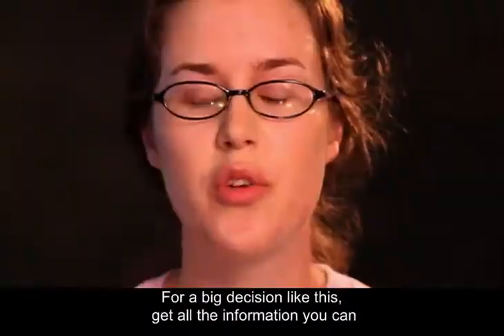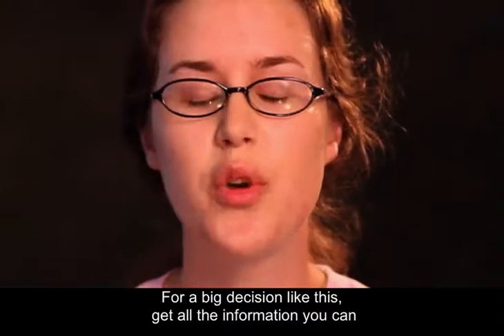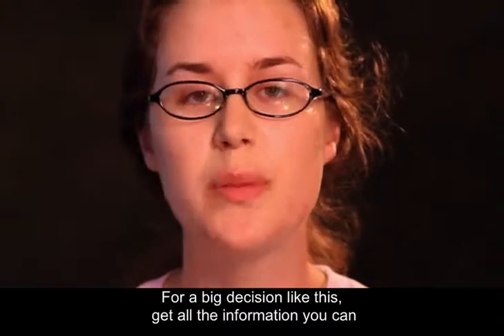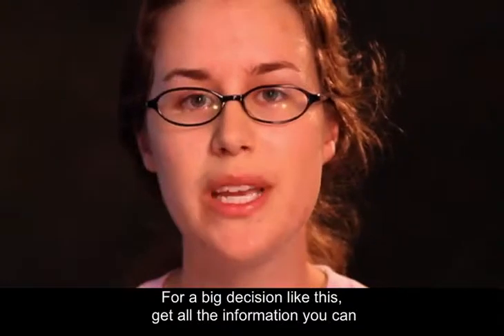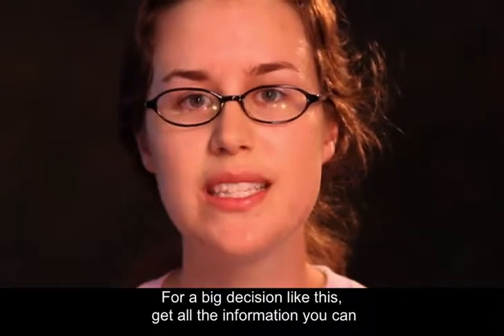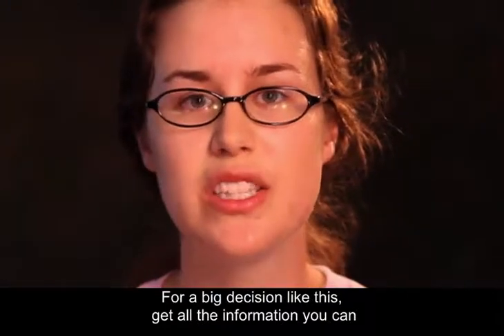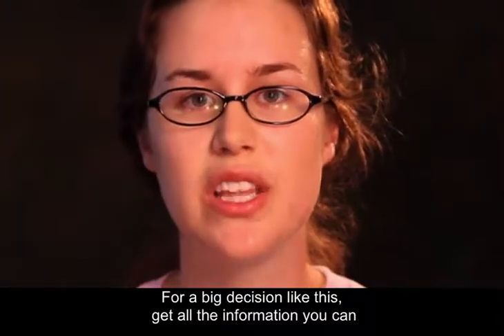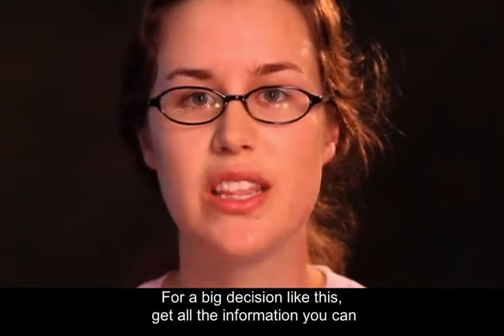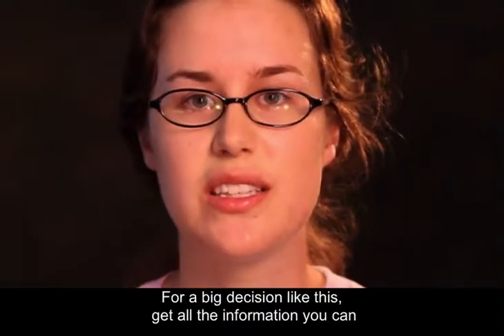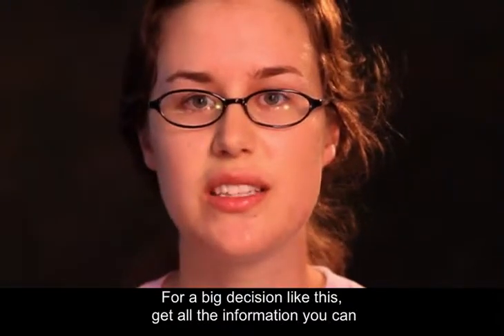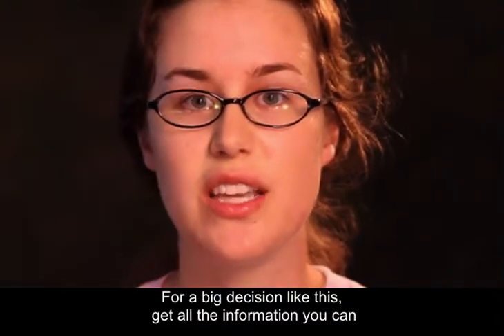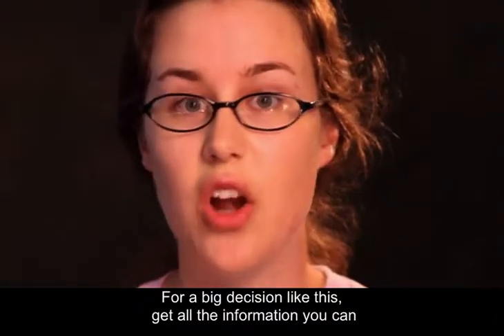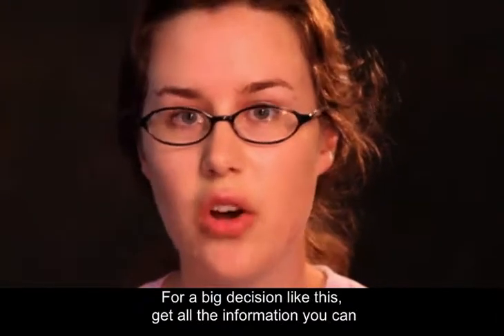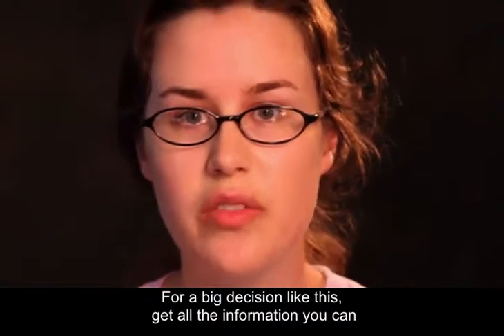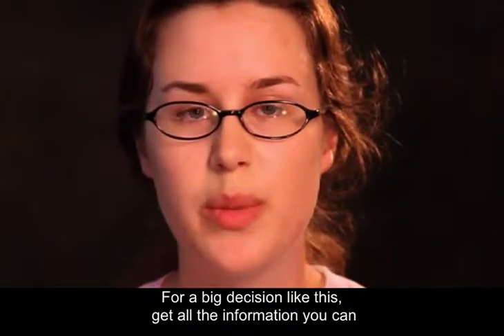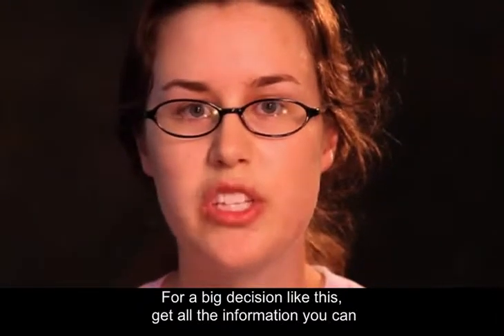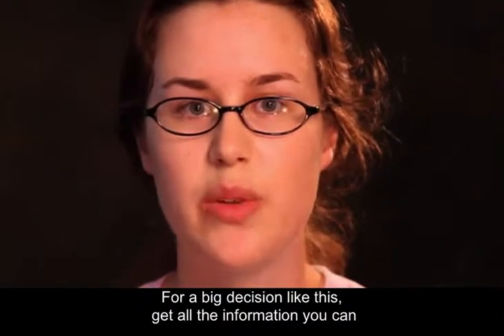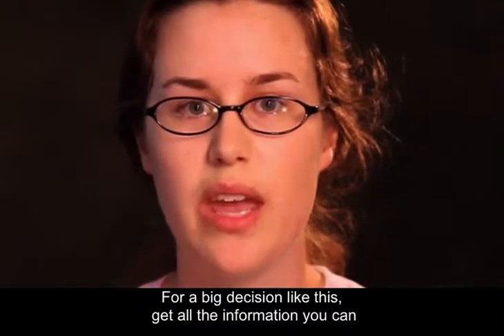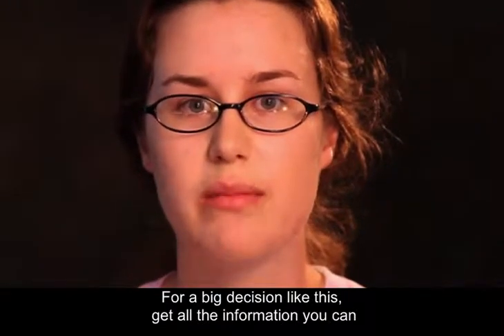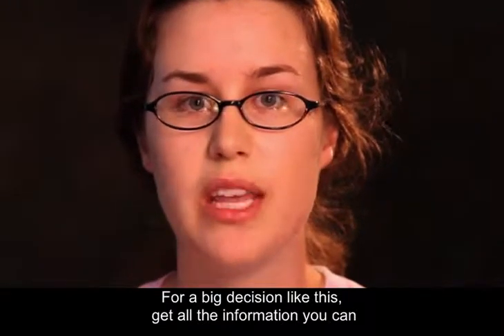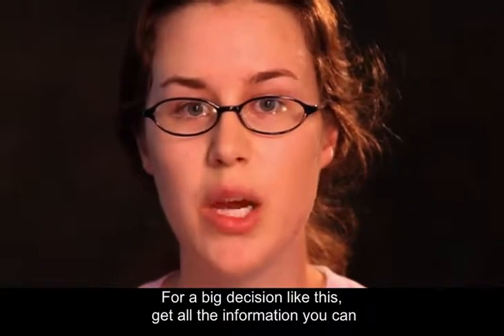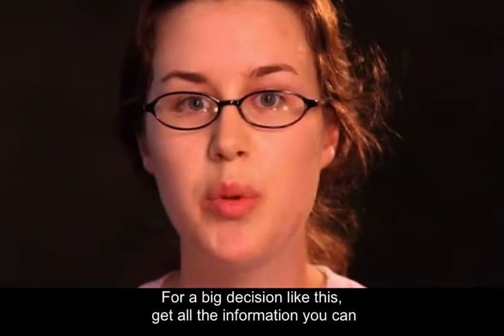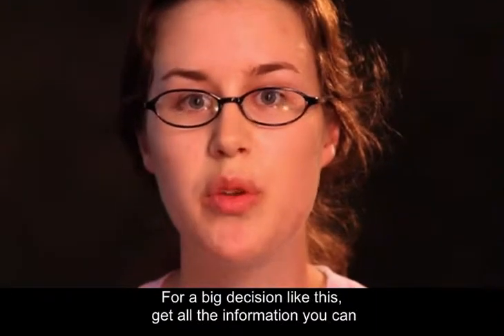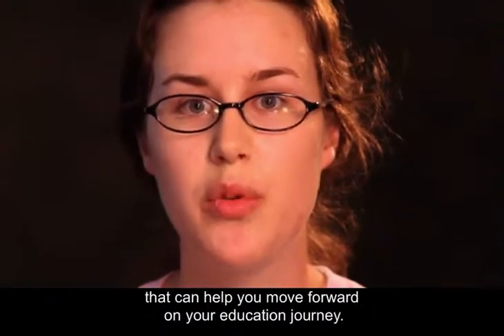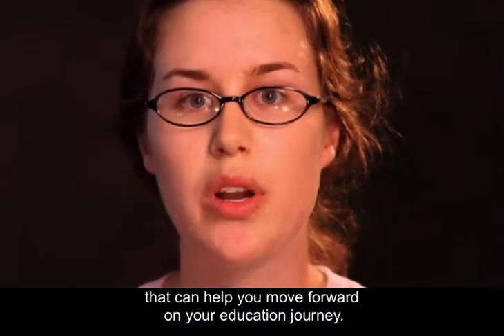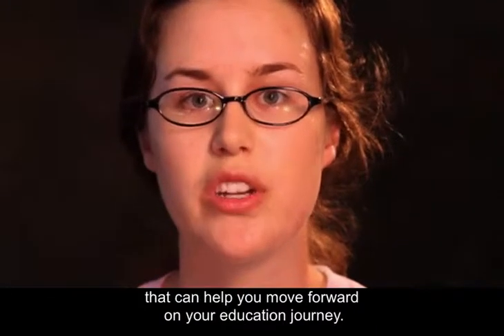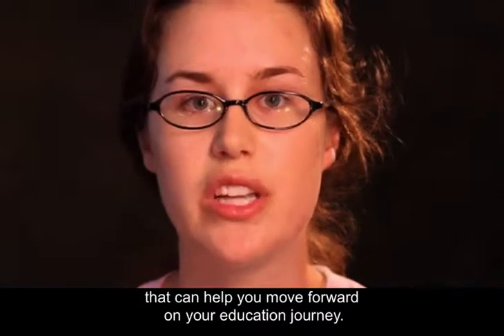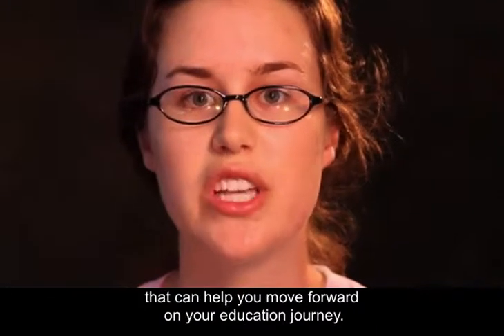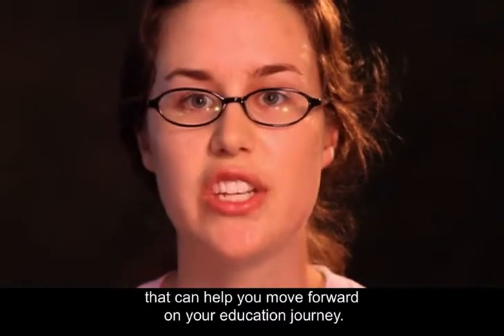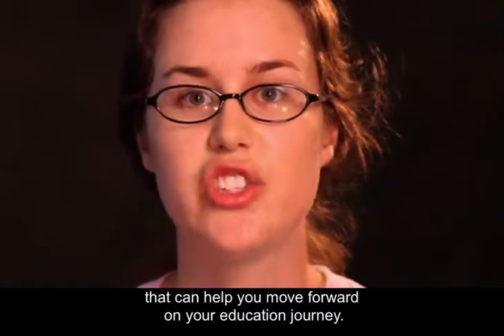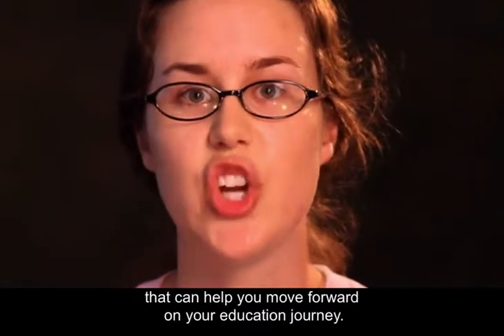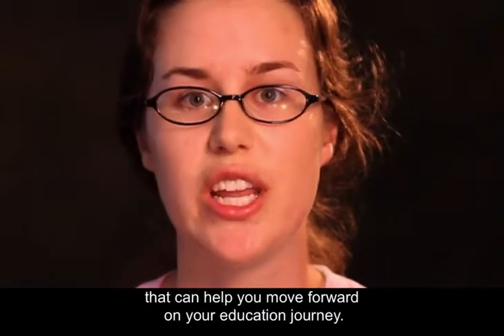For a big decision like this, get all the information you can. They can help you move forward on your education journey.